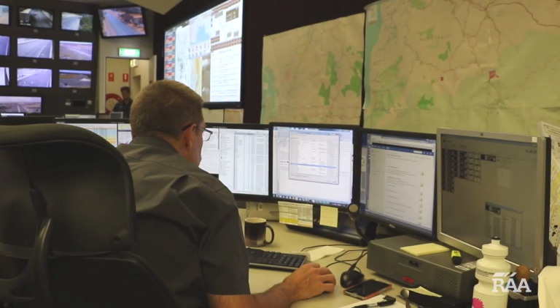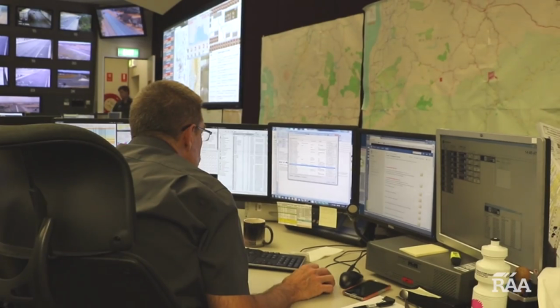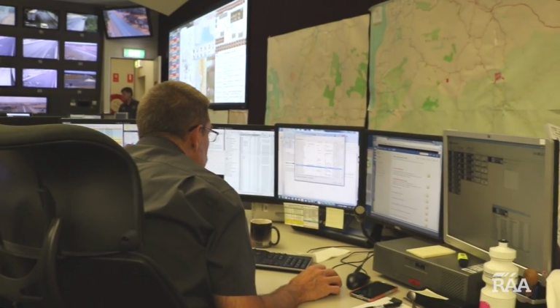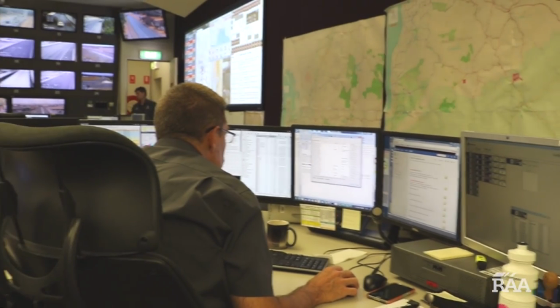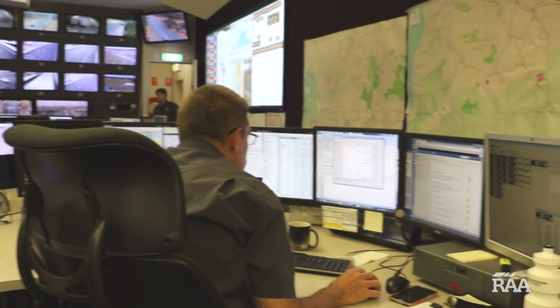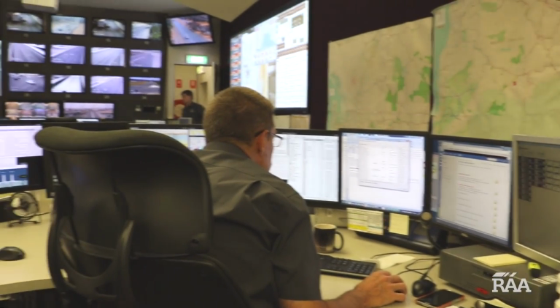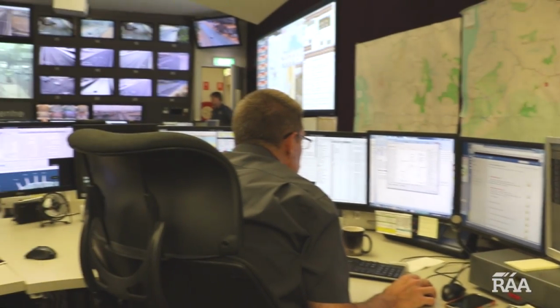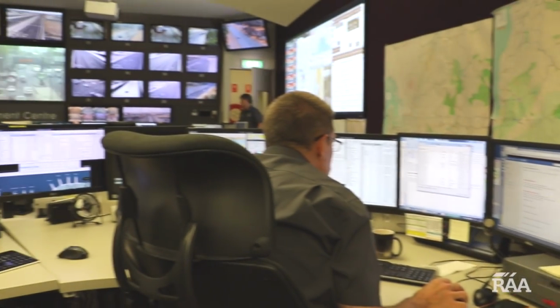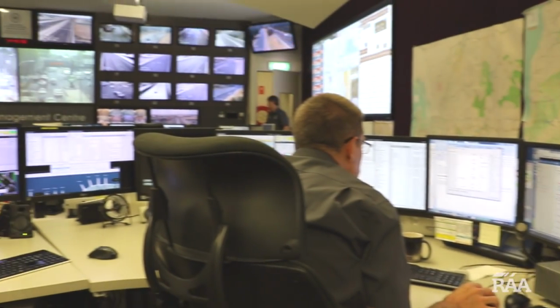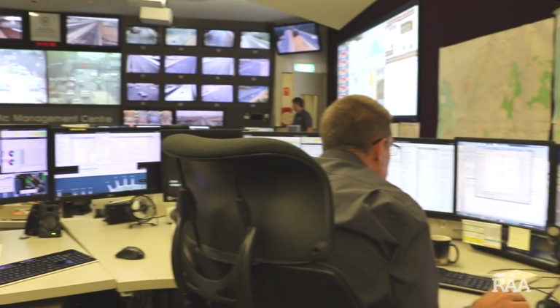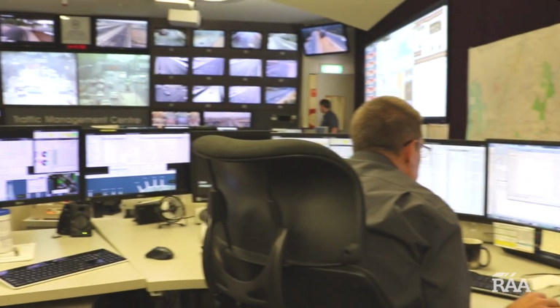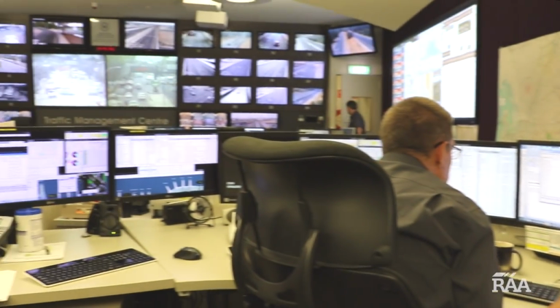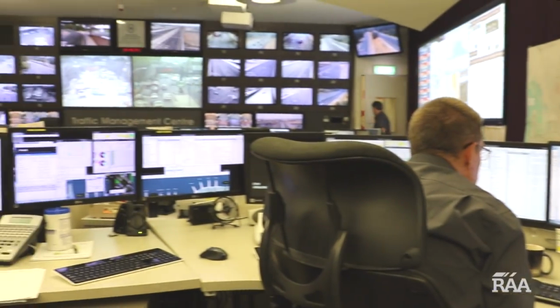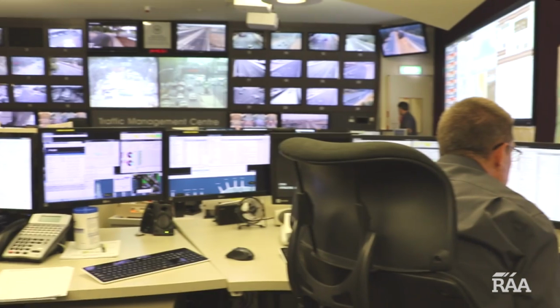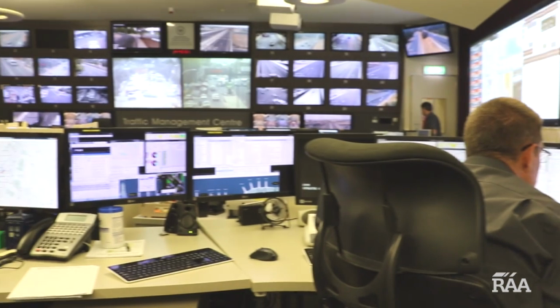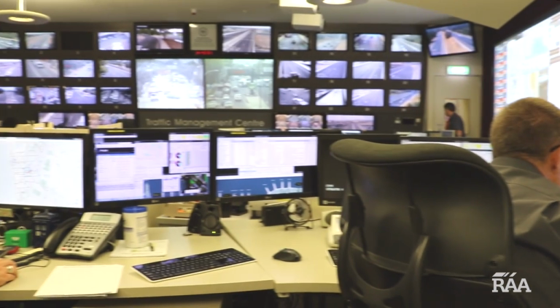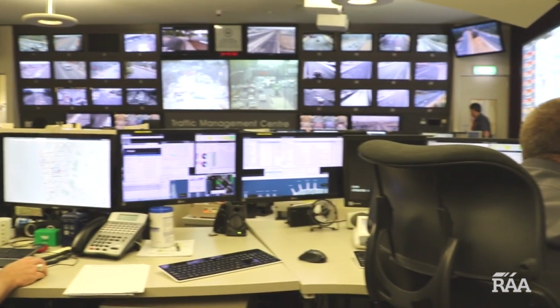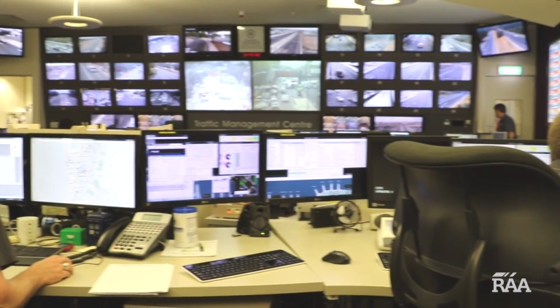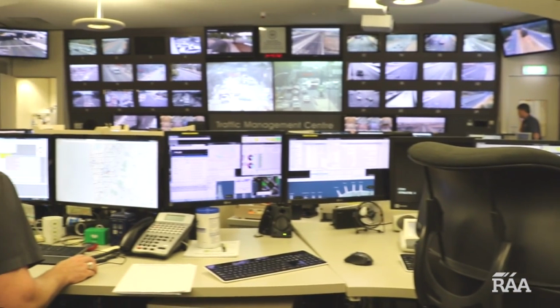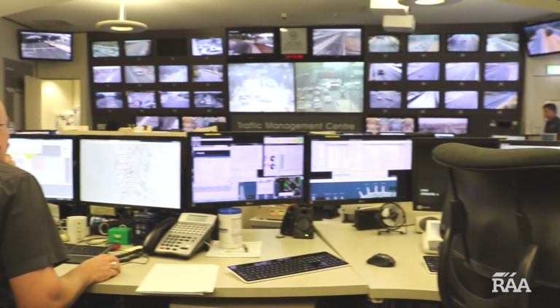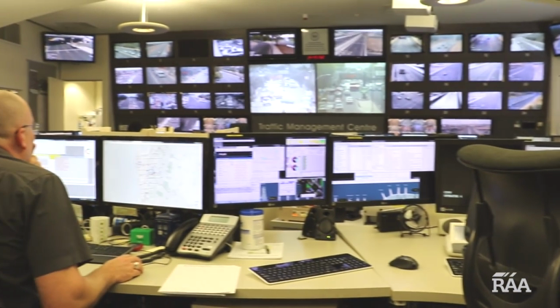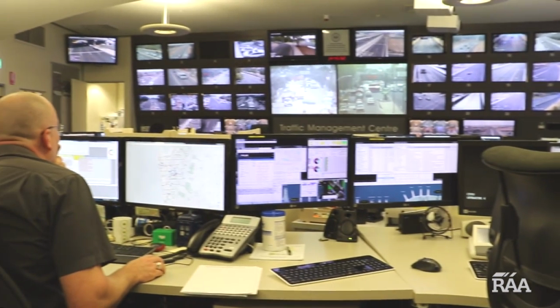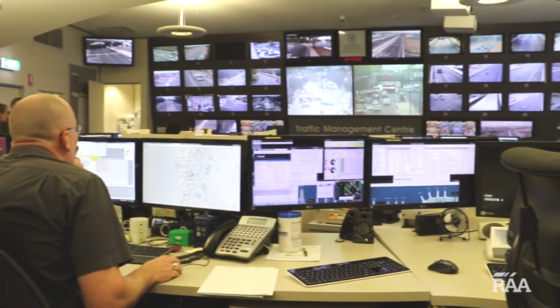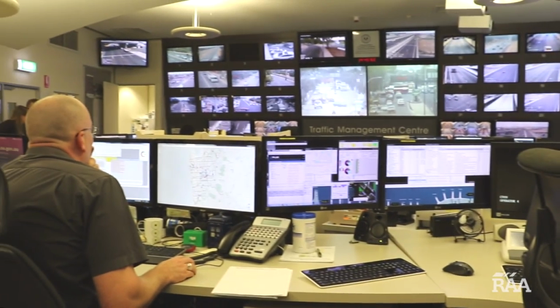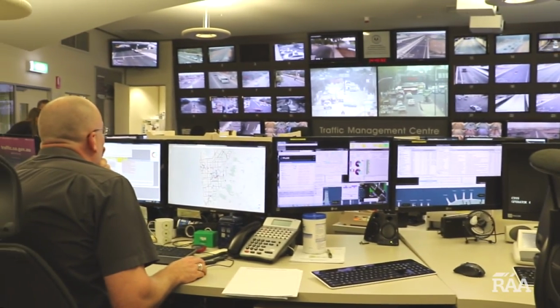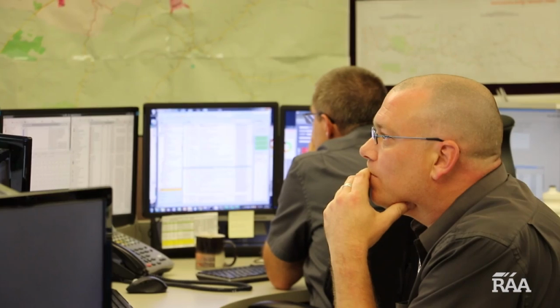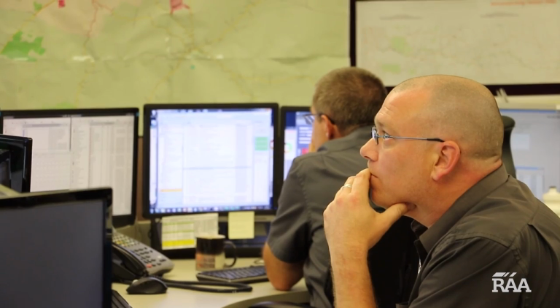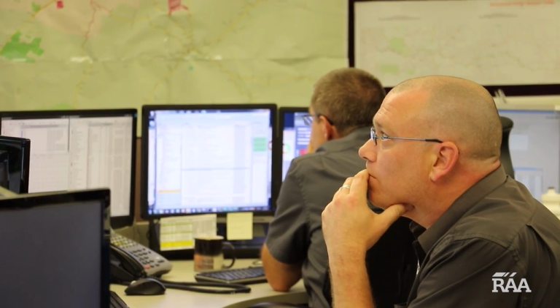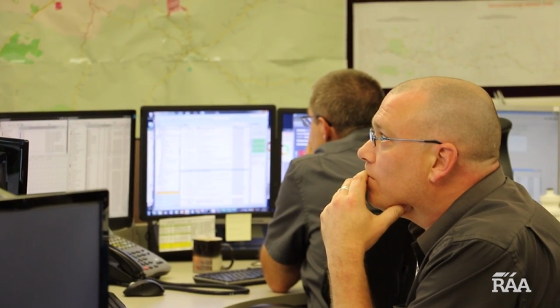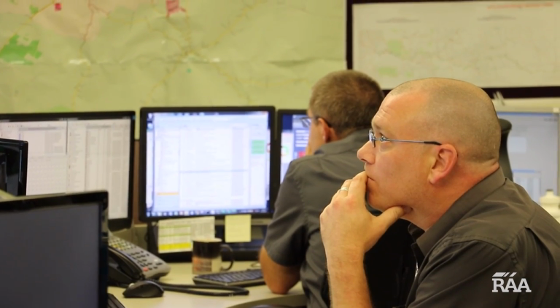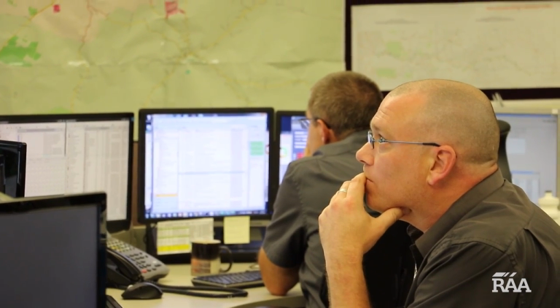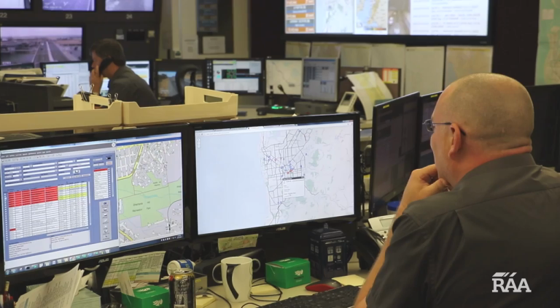With more than 47,000 kilometres of road network to monitor in South Australia, there's never a dull moment for staff at the traffic management centre.